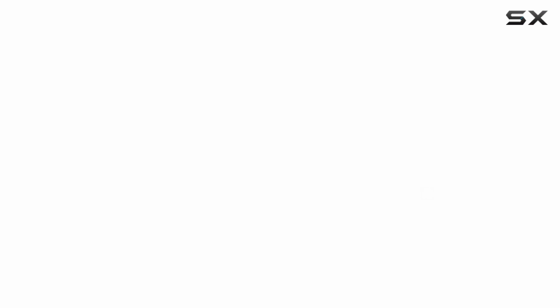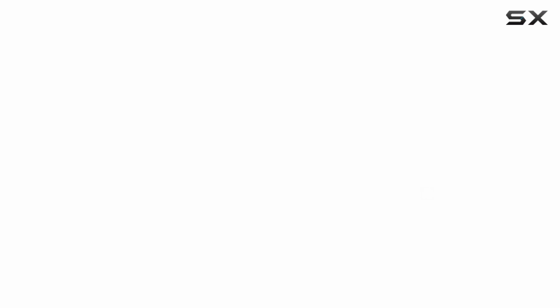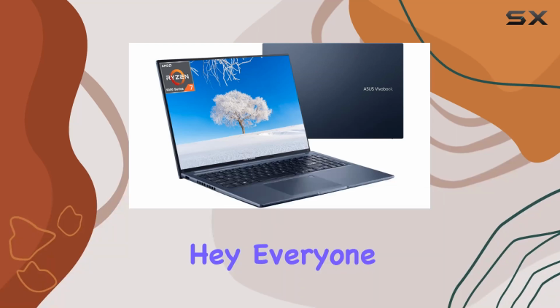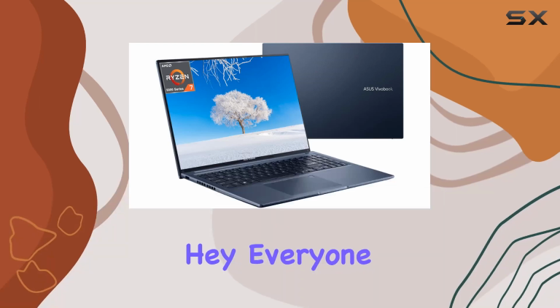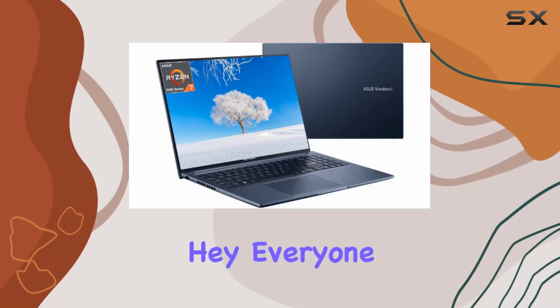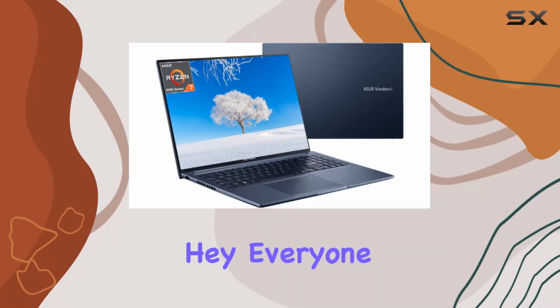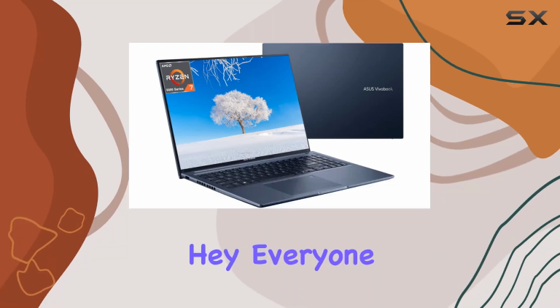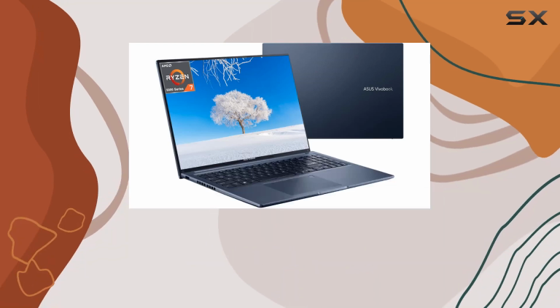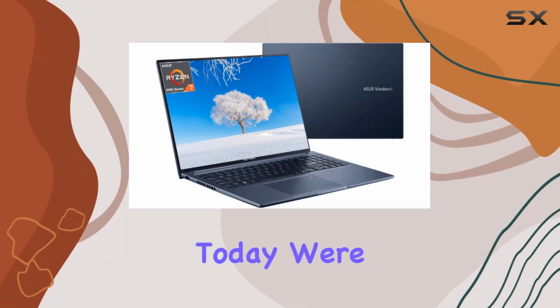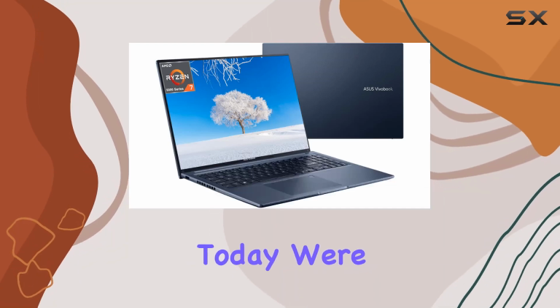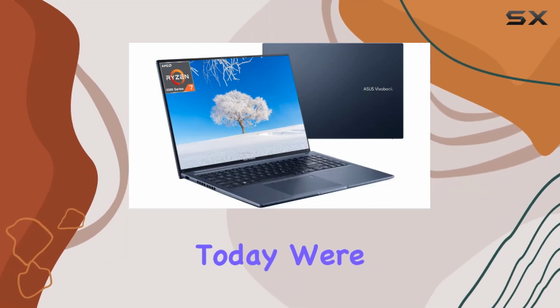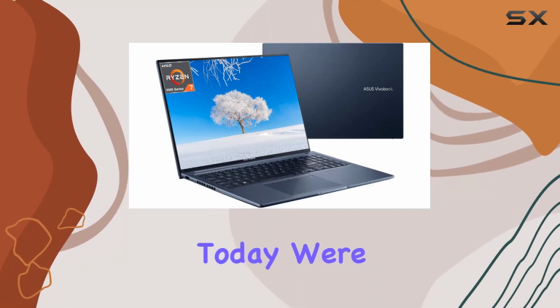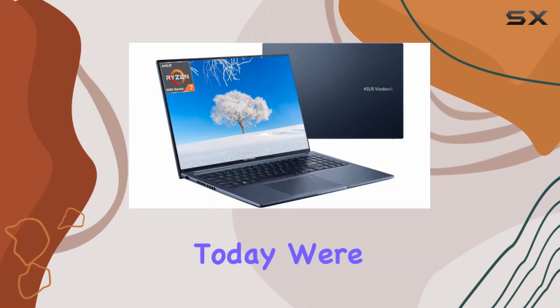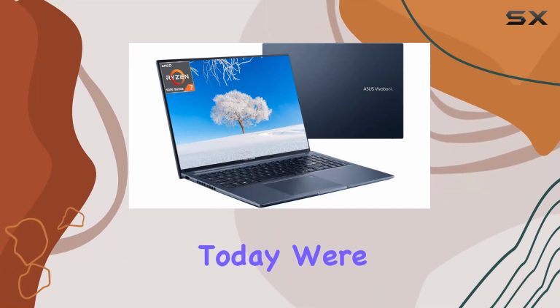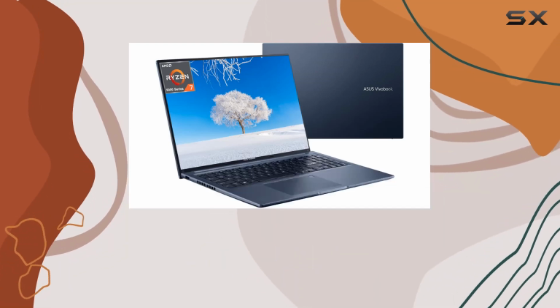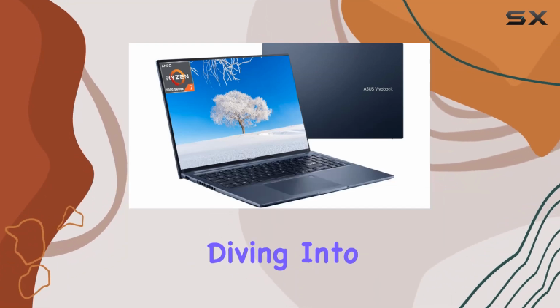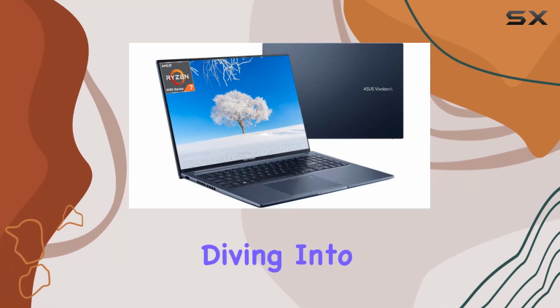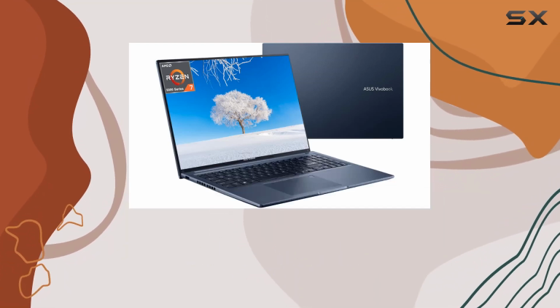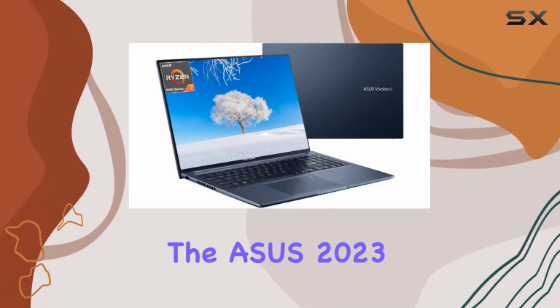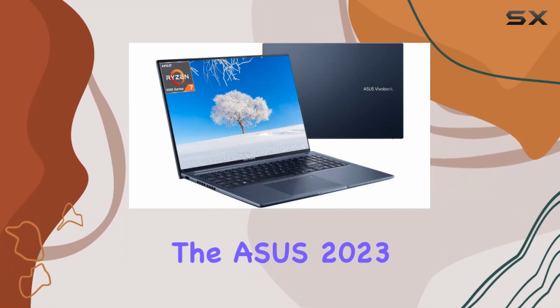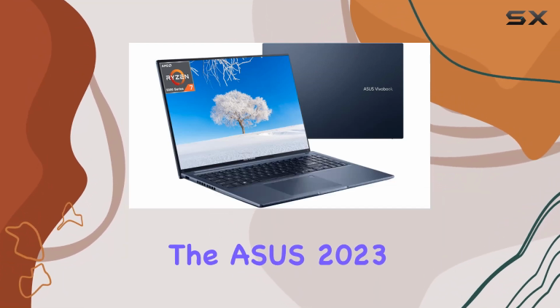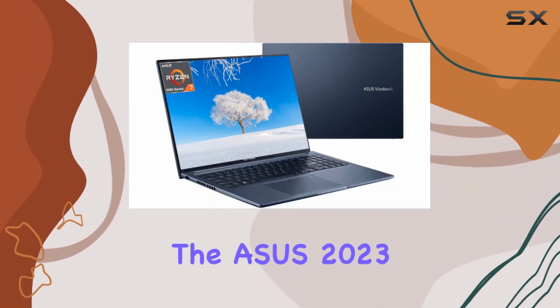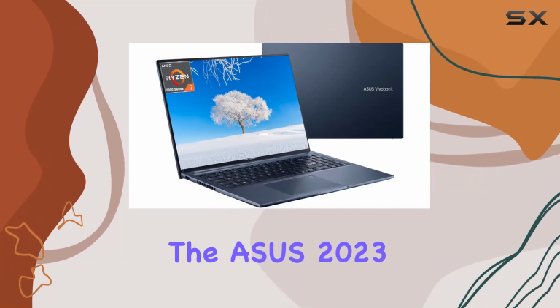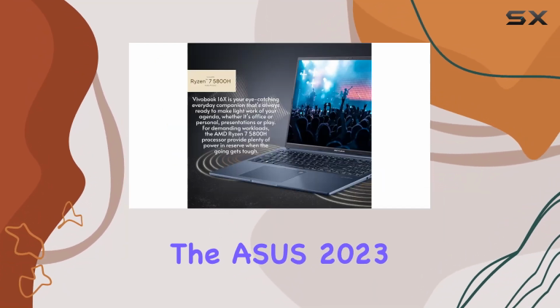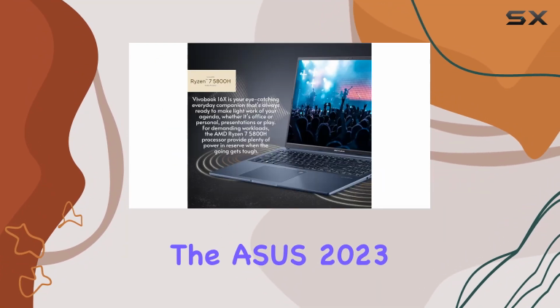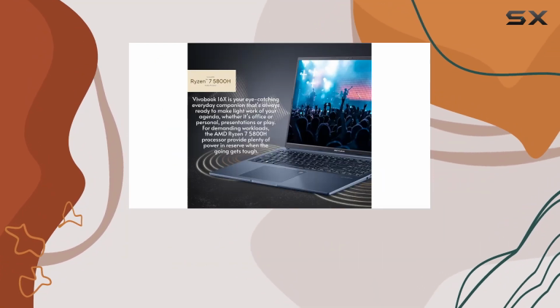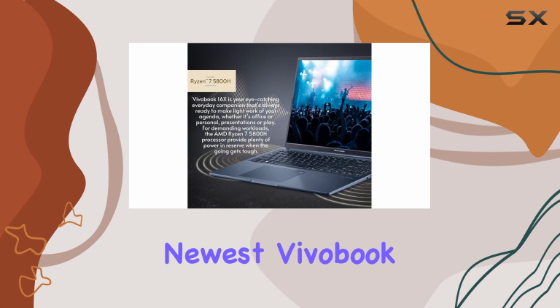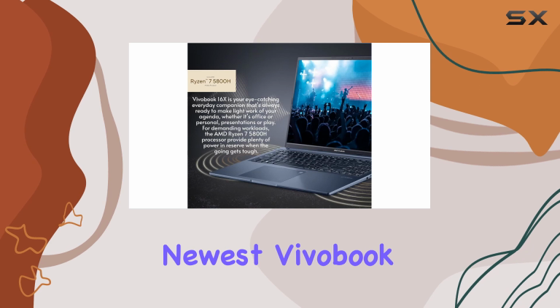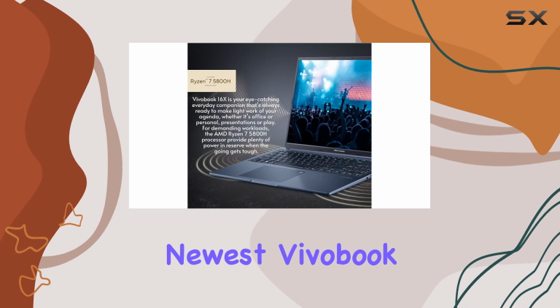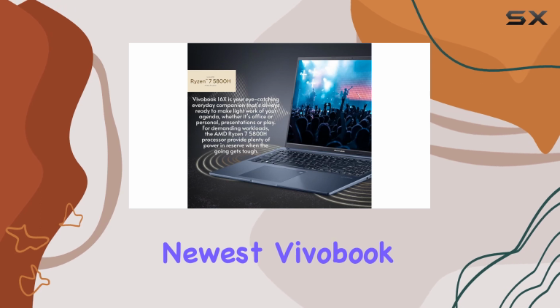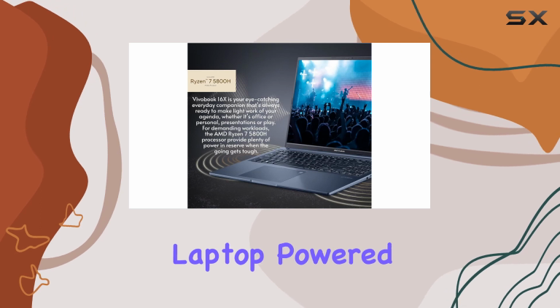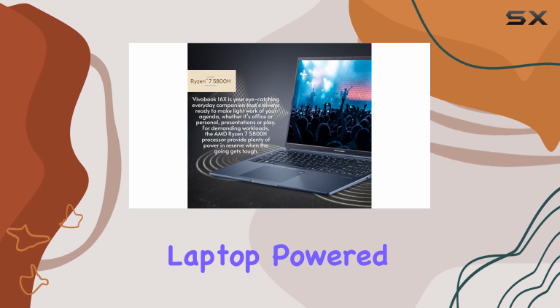Hey everyone! Today, we're diving into the ASUS 2023 newest VivoBook laptop.